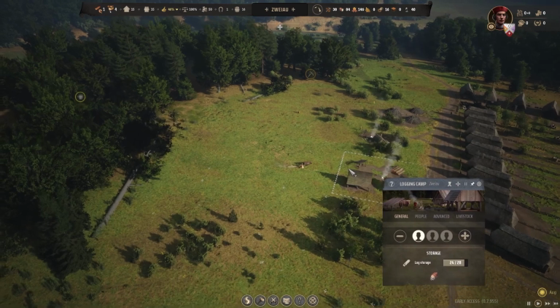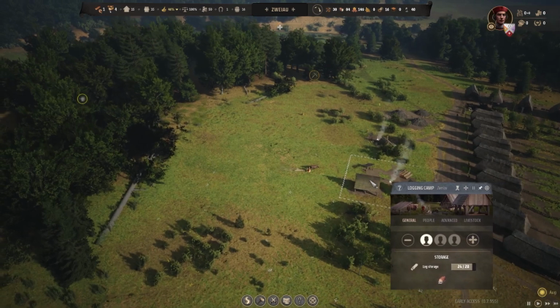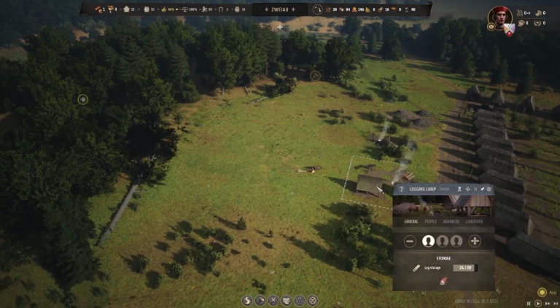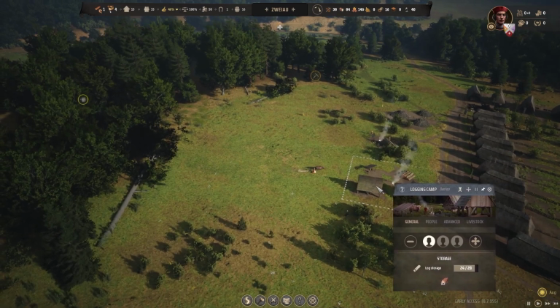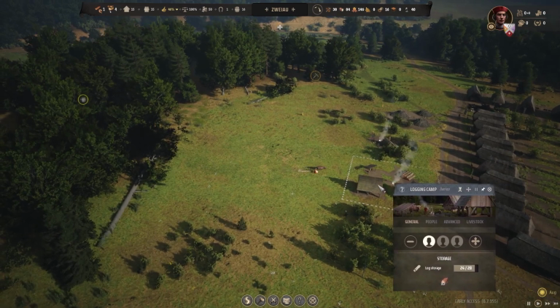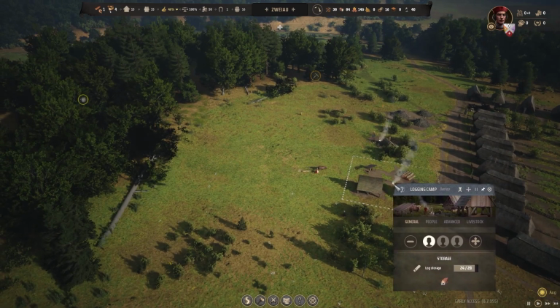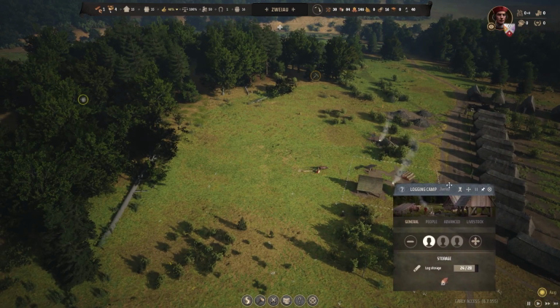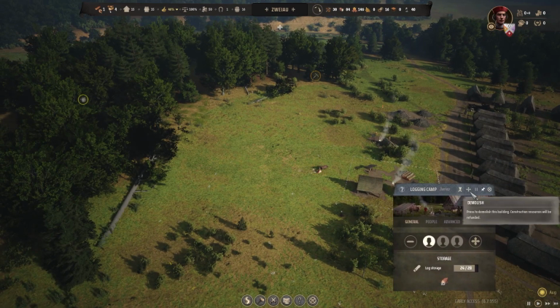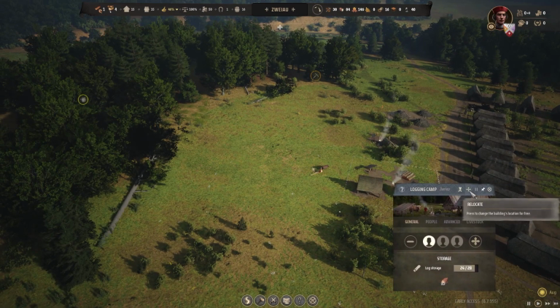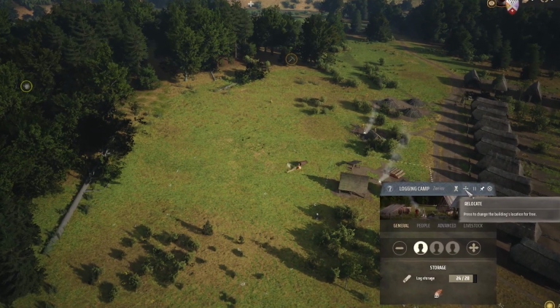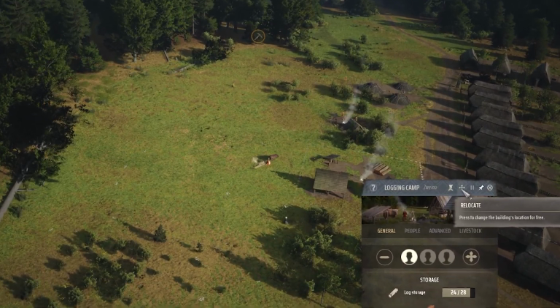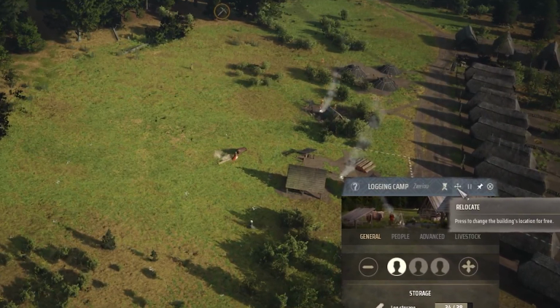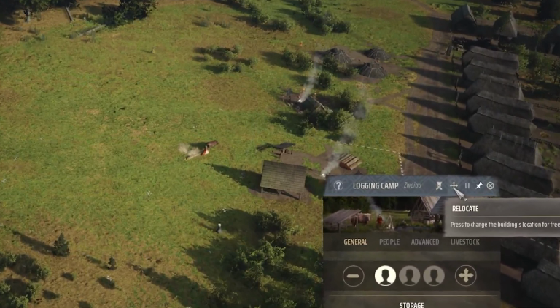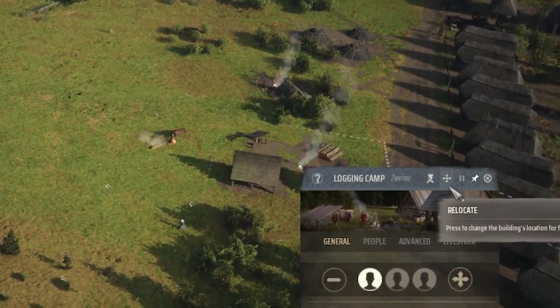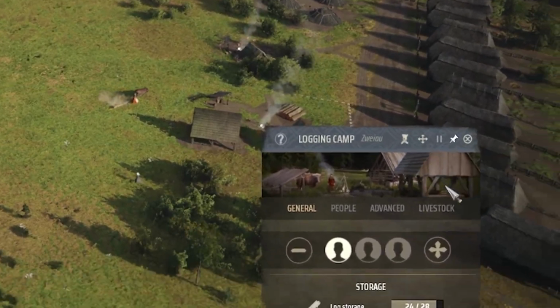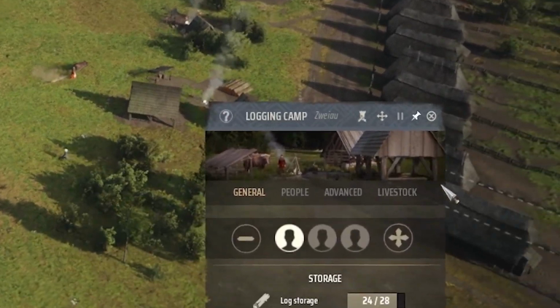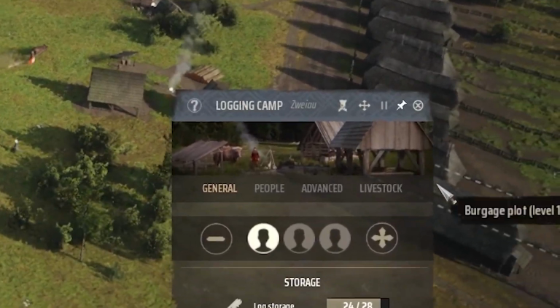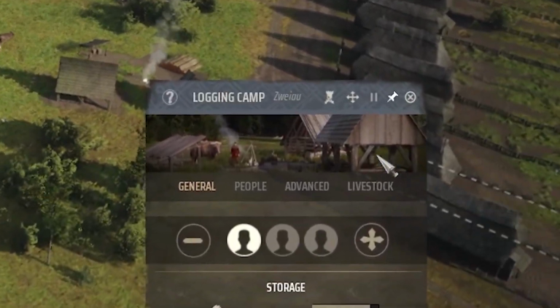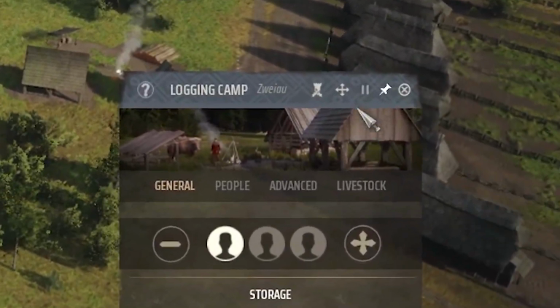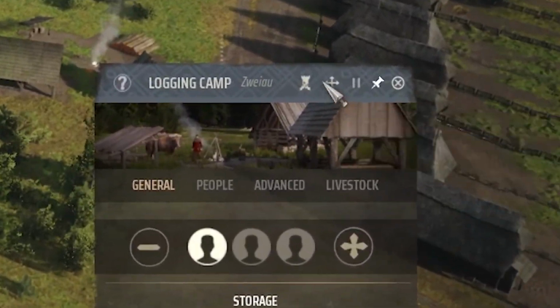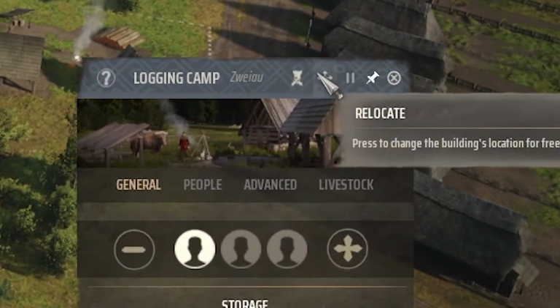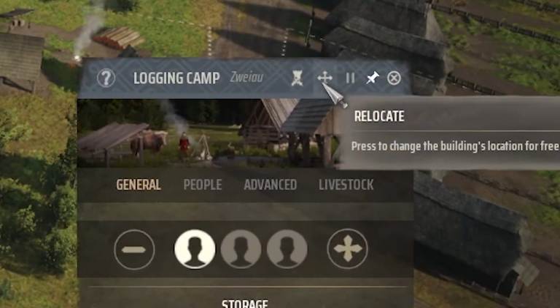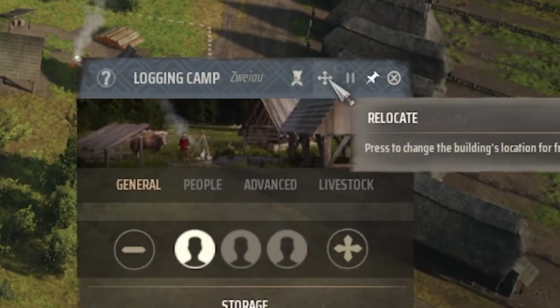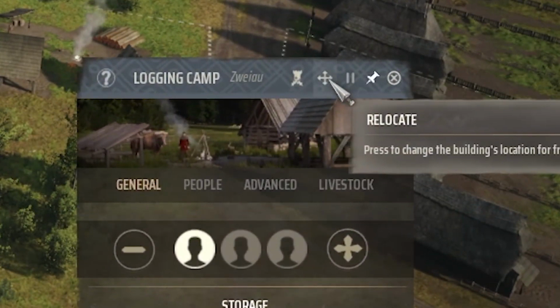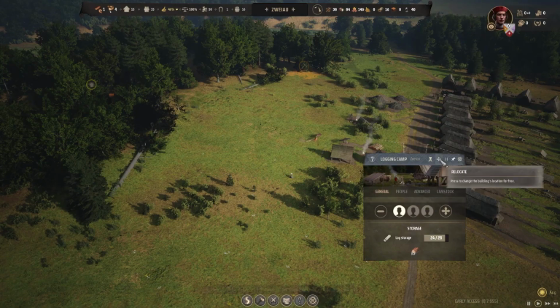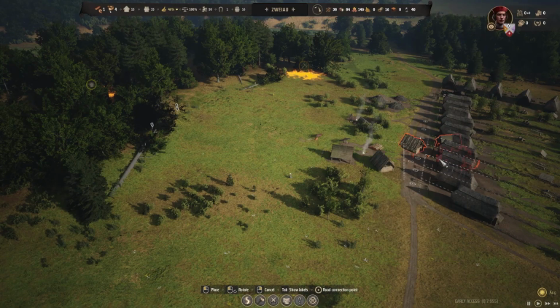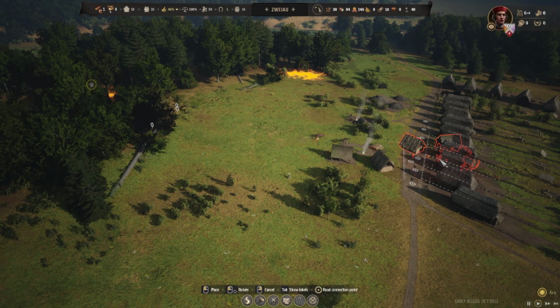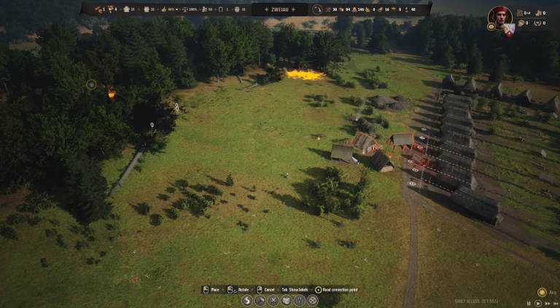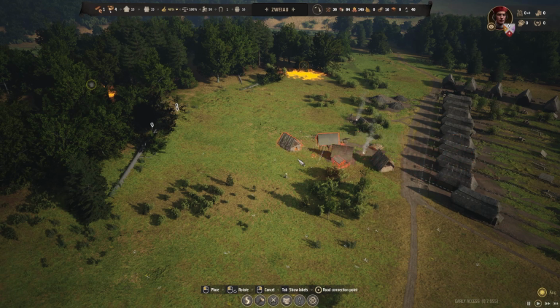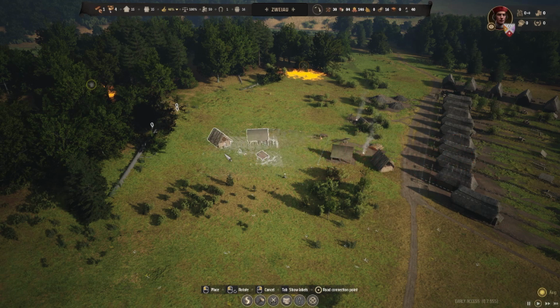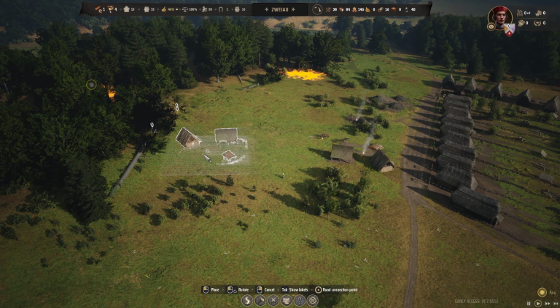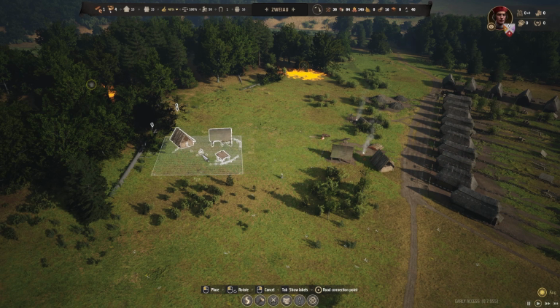To relocate buildings in Manor Lords, all you have to do is press this button and you'd be able to move the building.